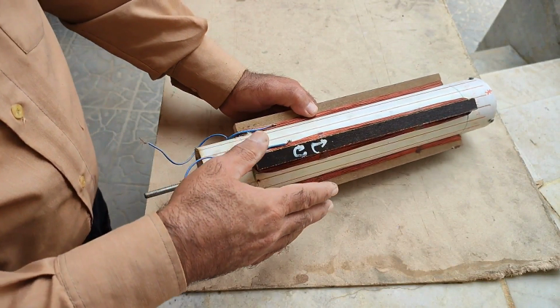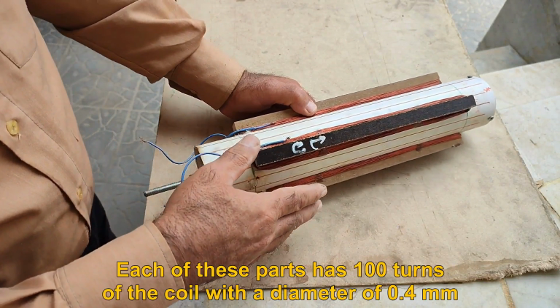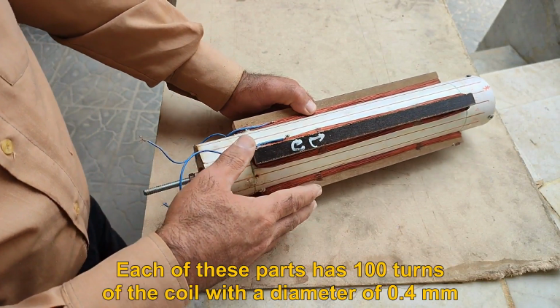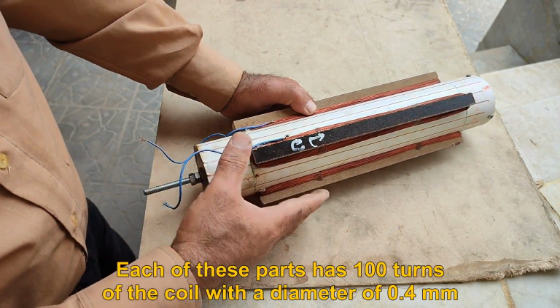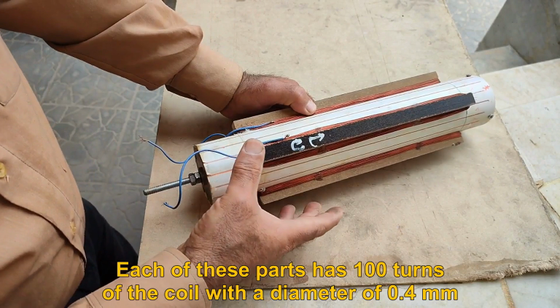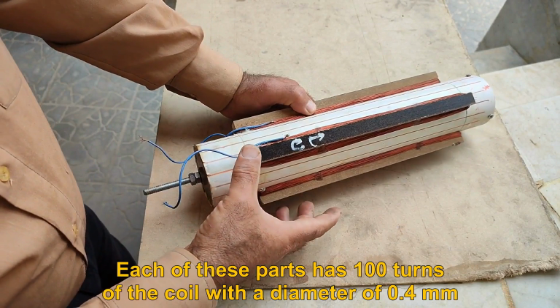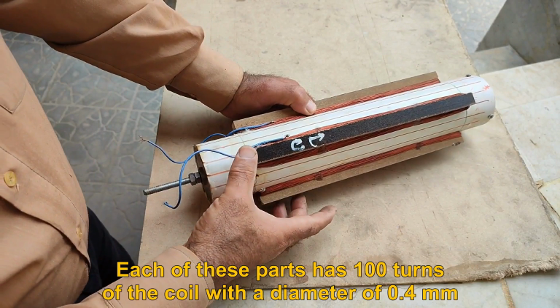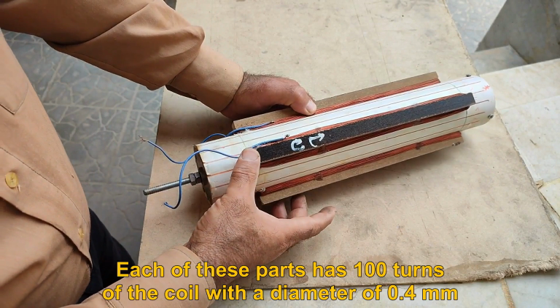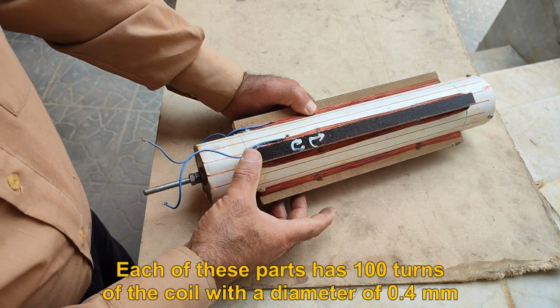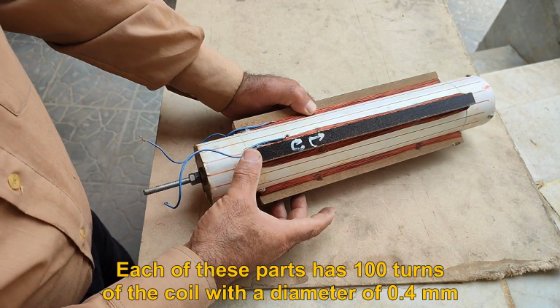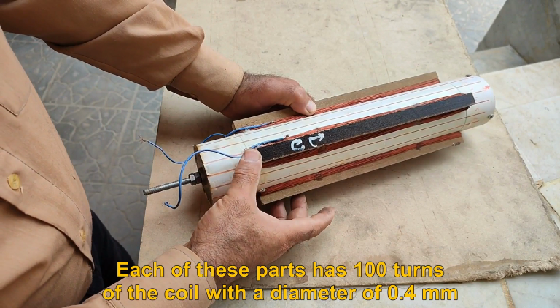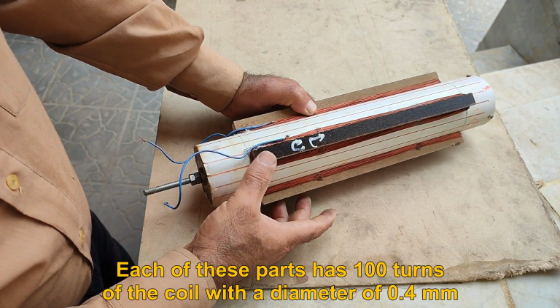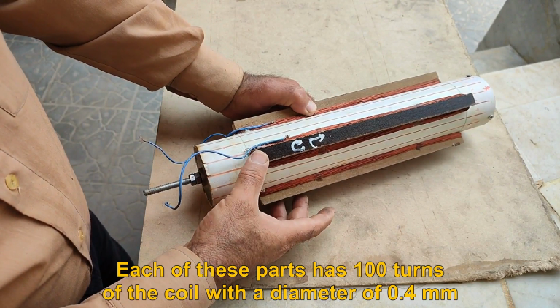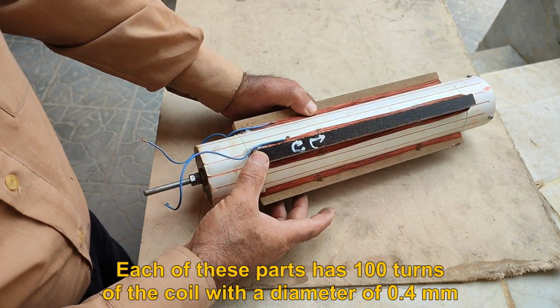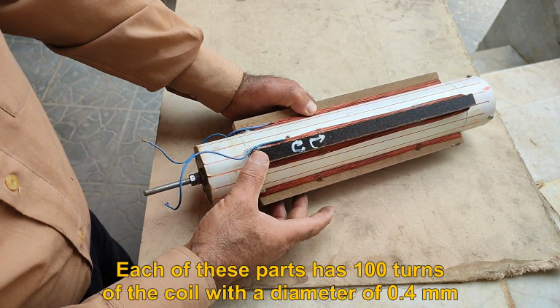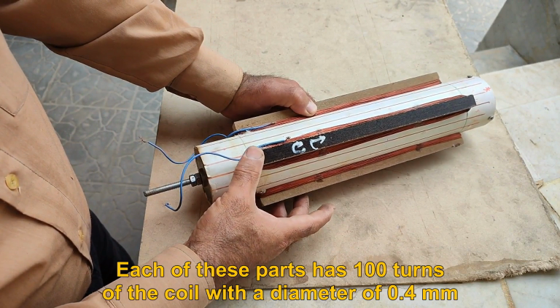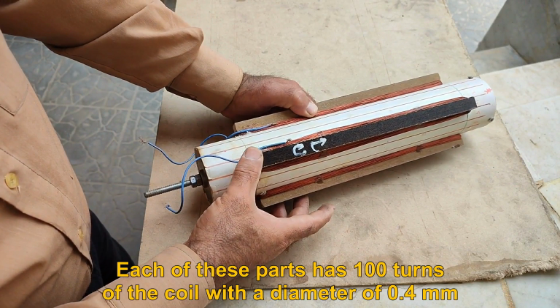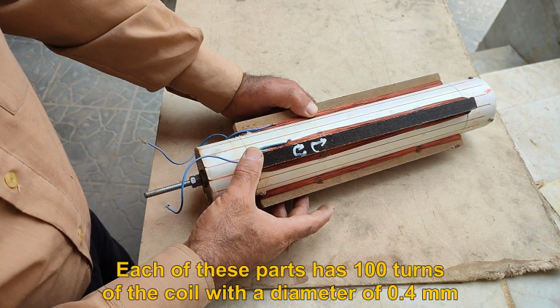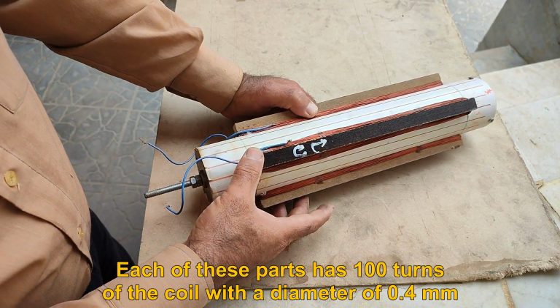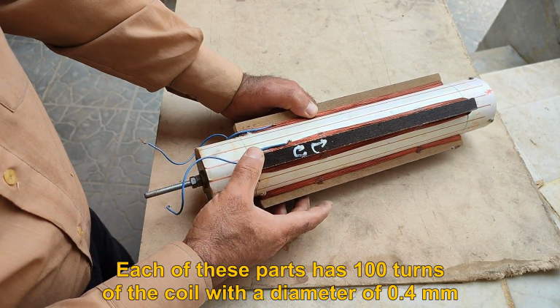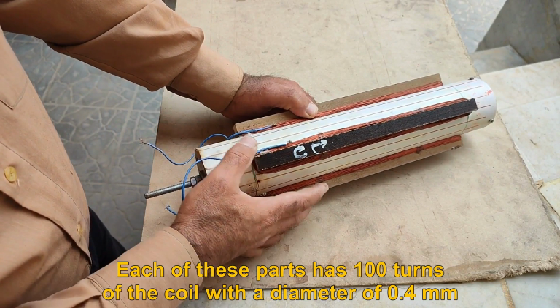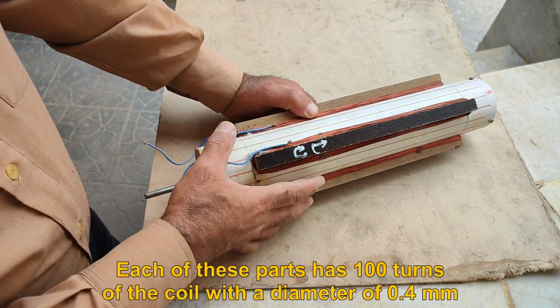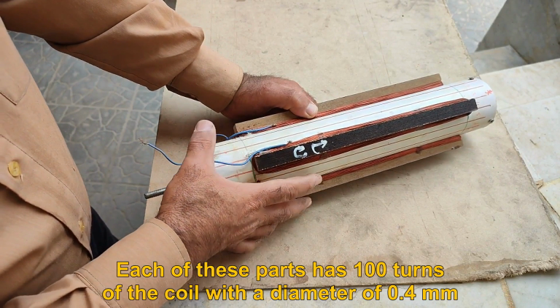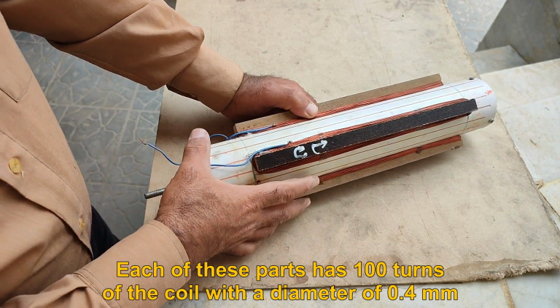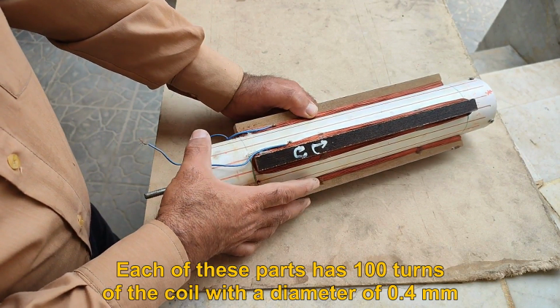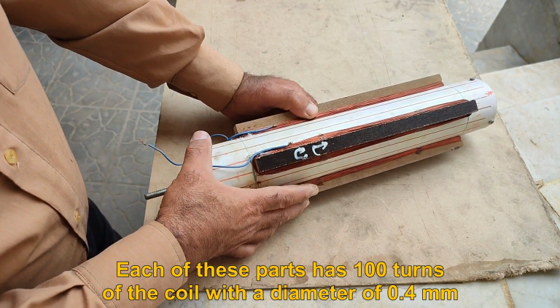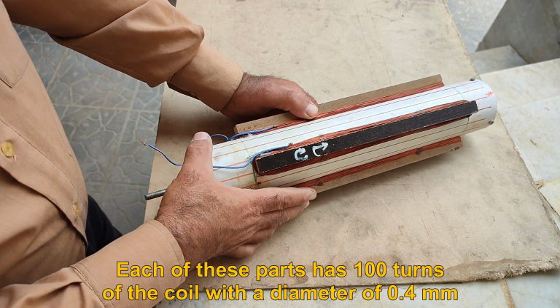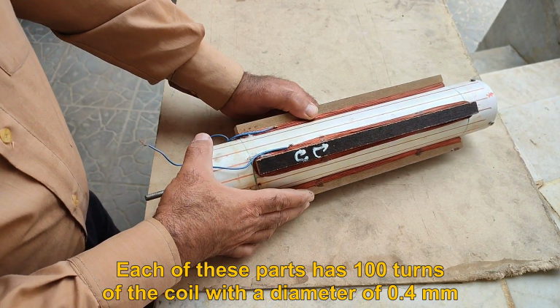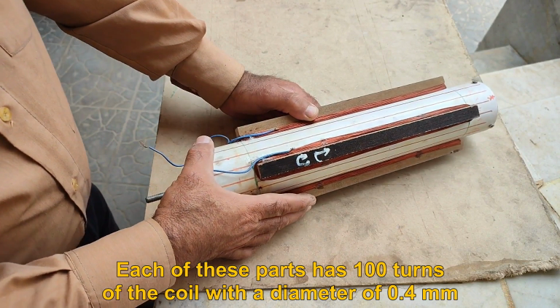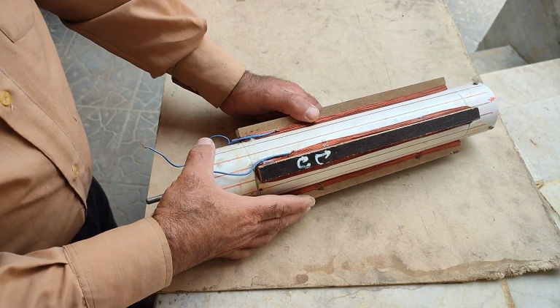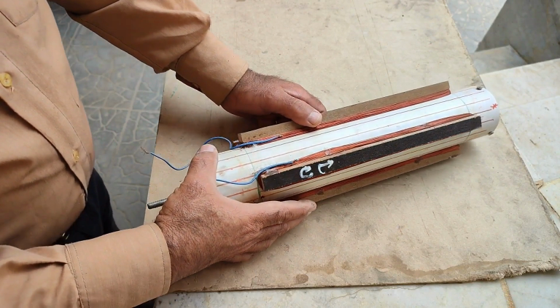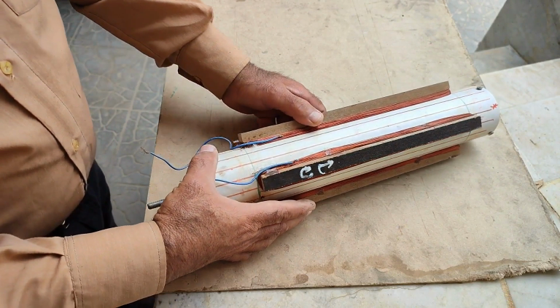Each of these parts has 100 turns of the coil with a diameter of 0.4 mm.